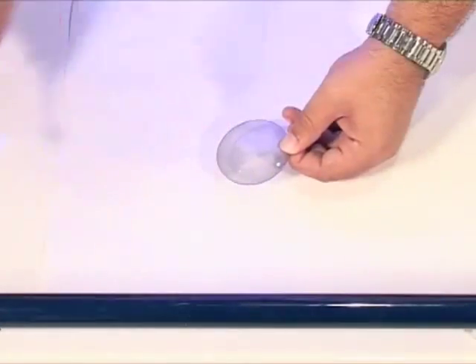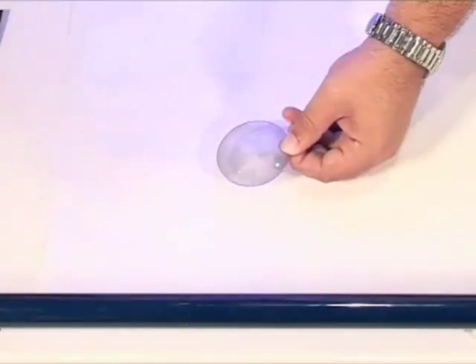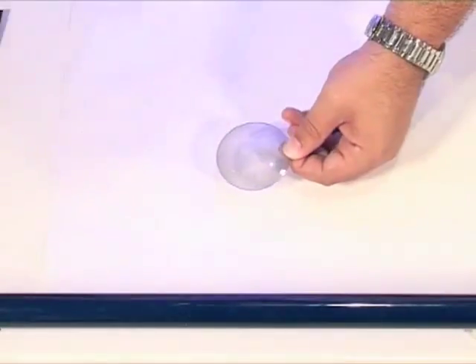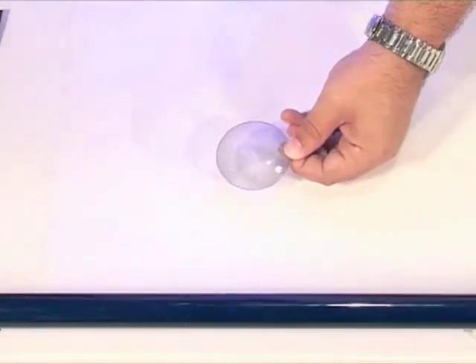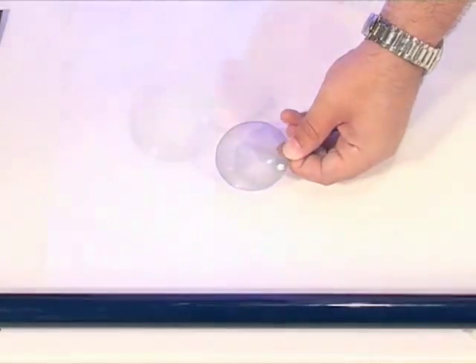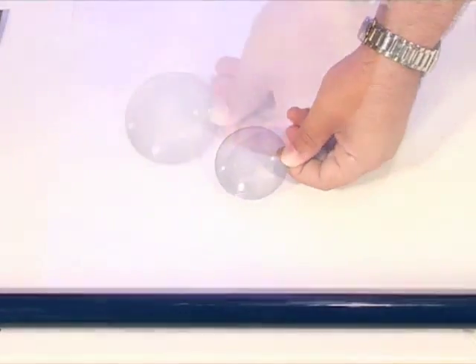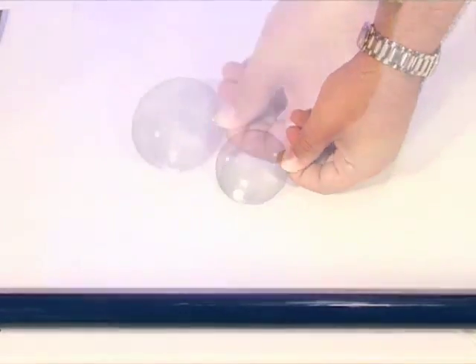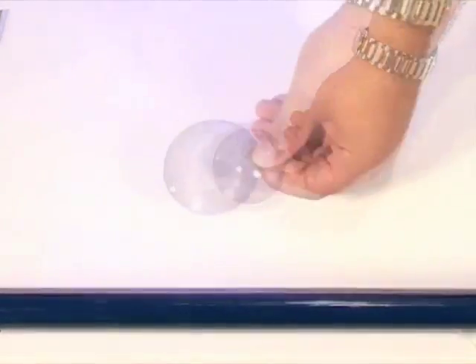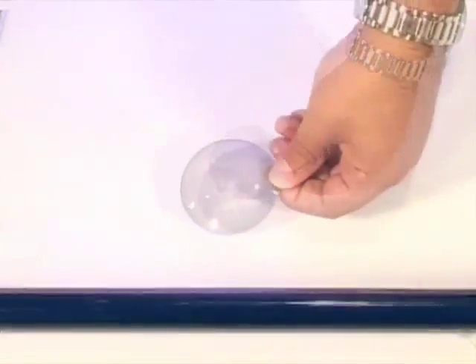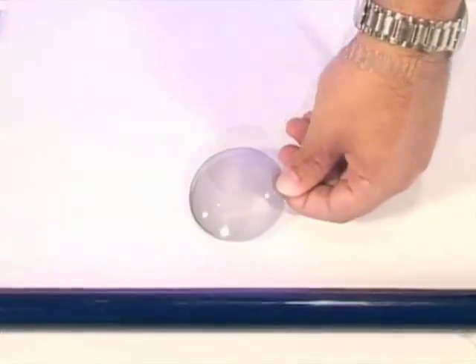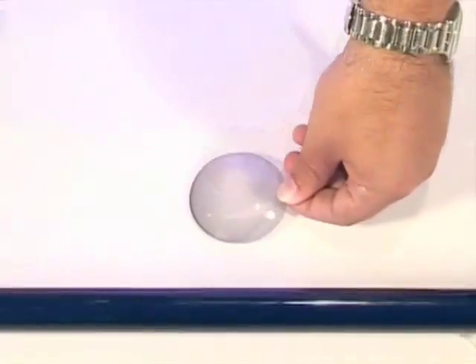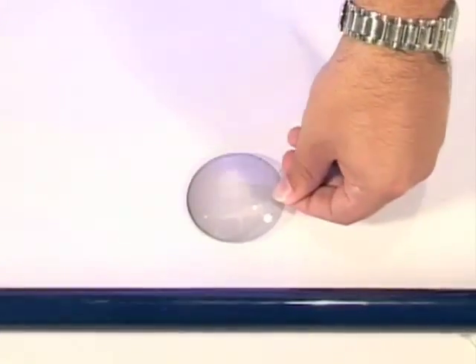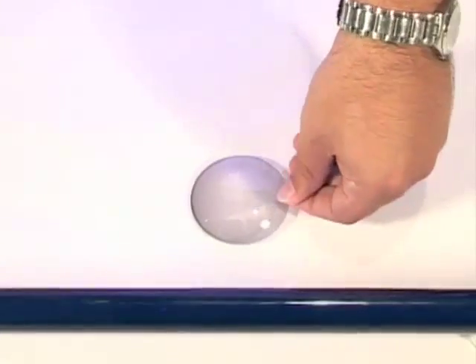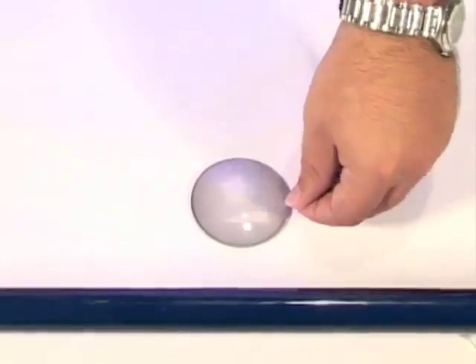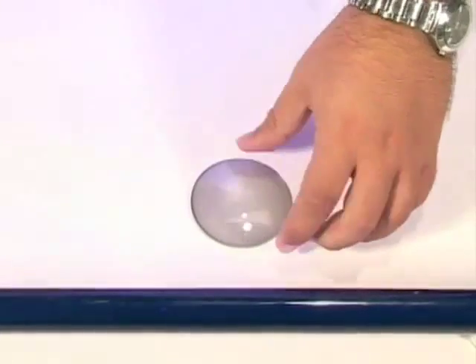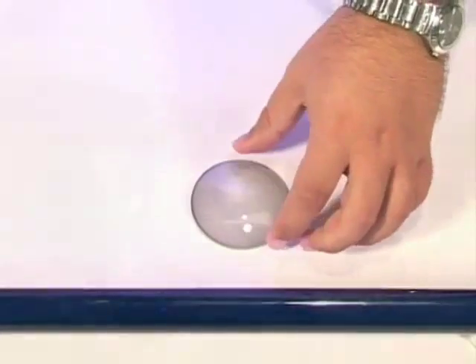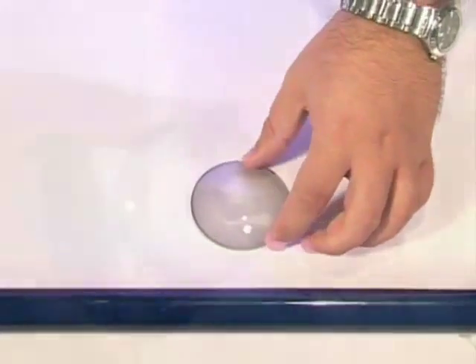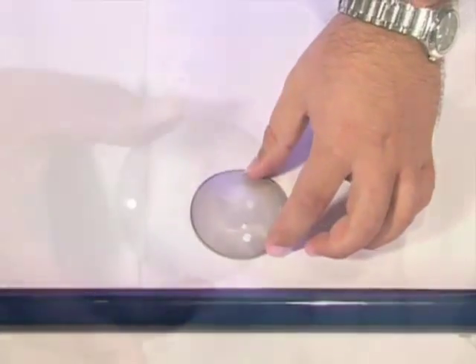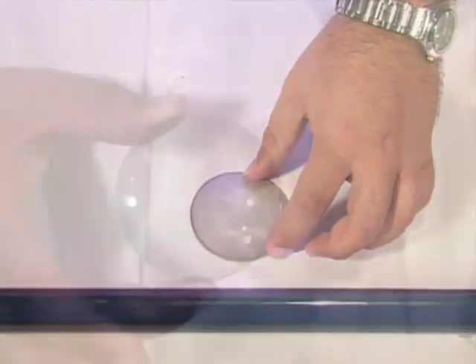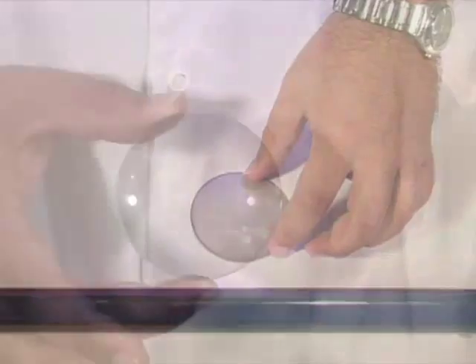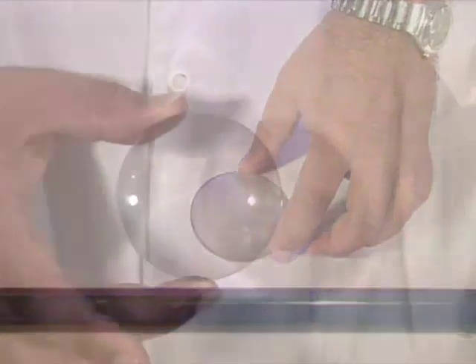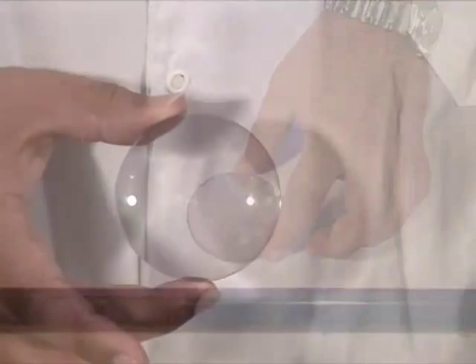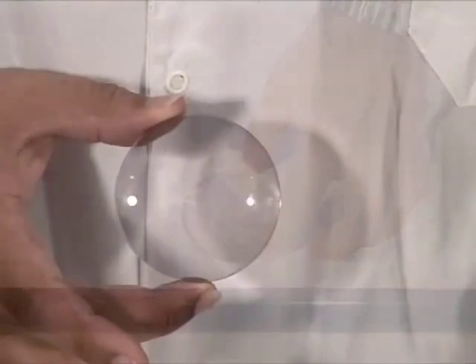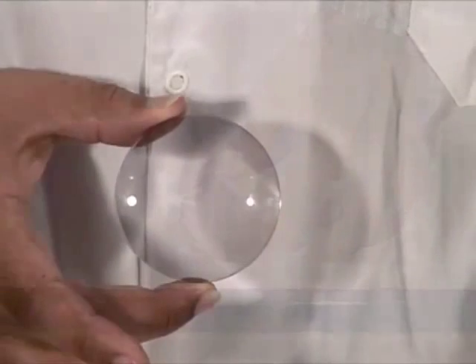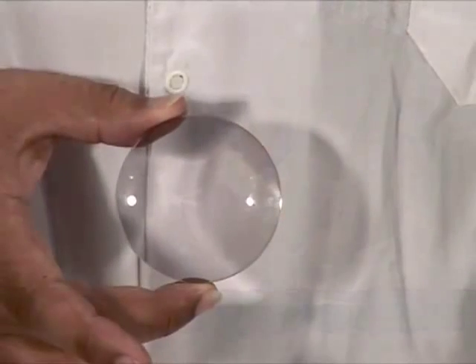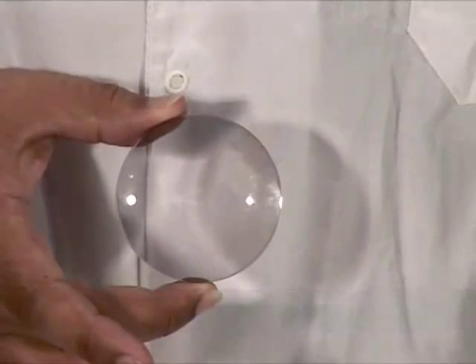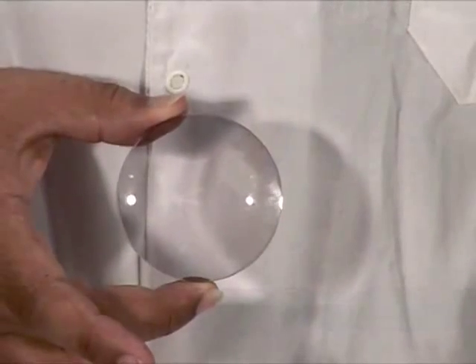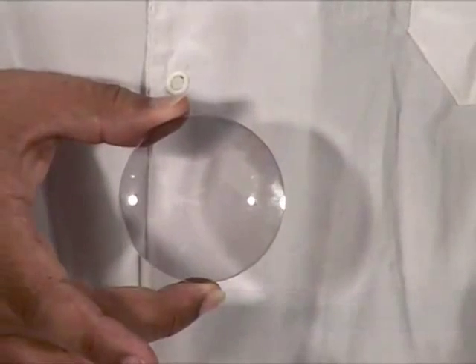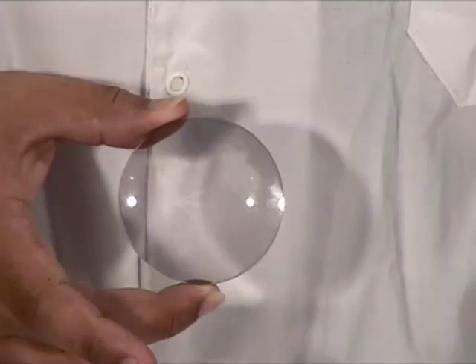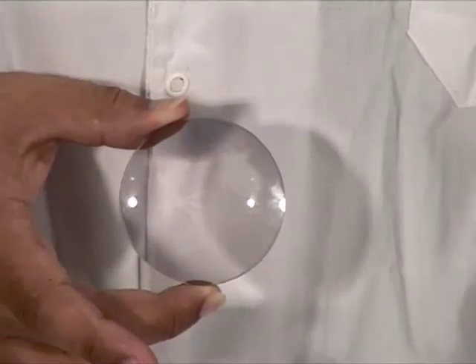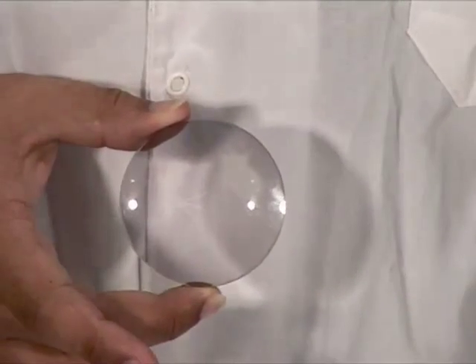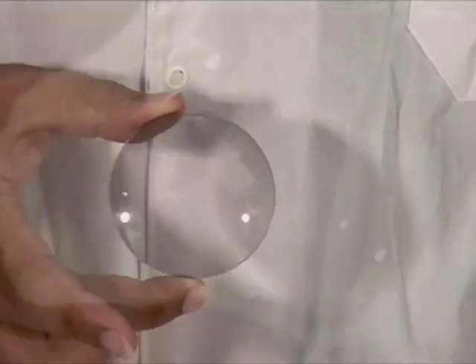We observe that the lens is coloured everywhere, except for the spots that were covered by the stickers.